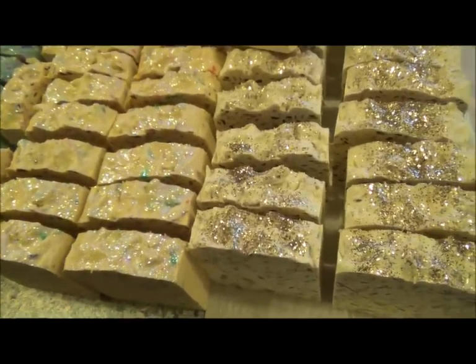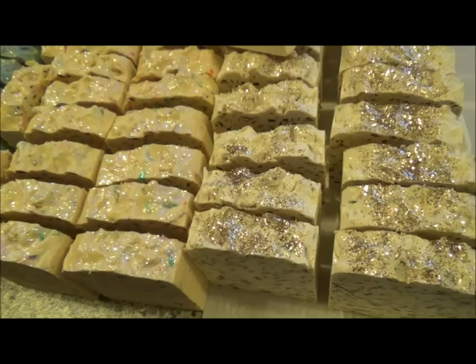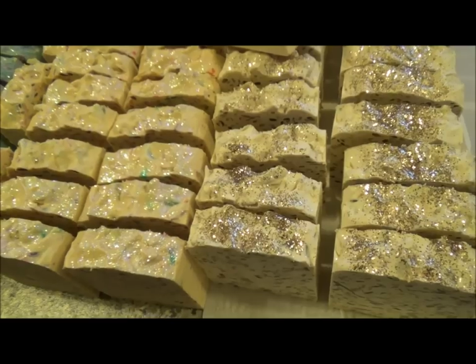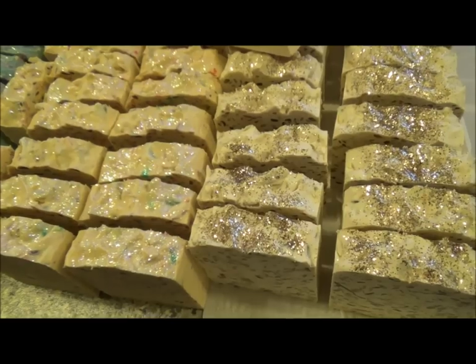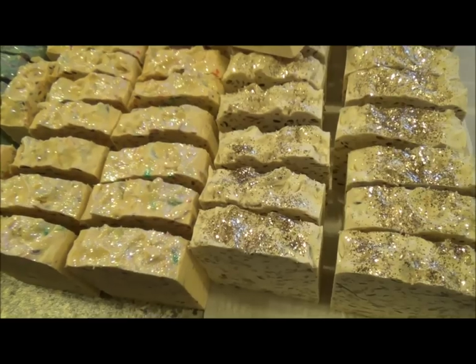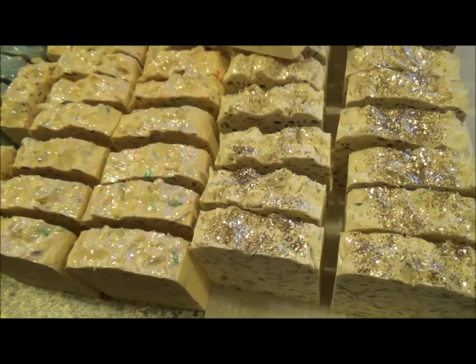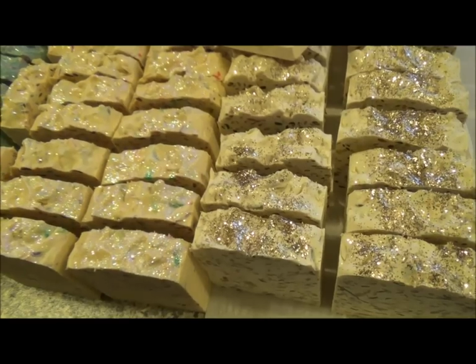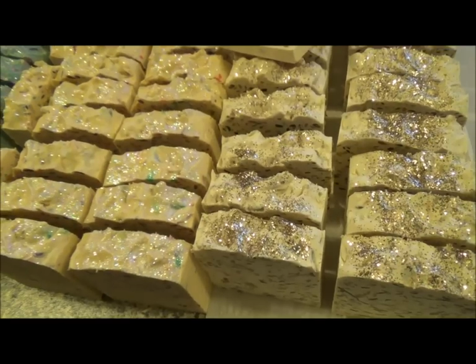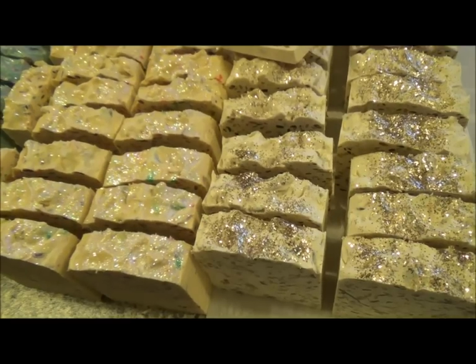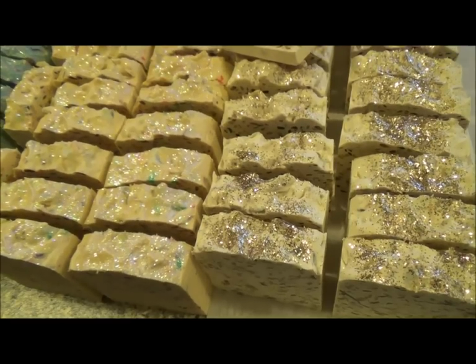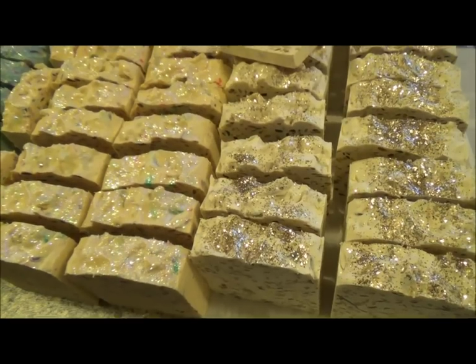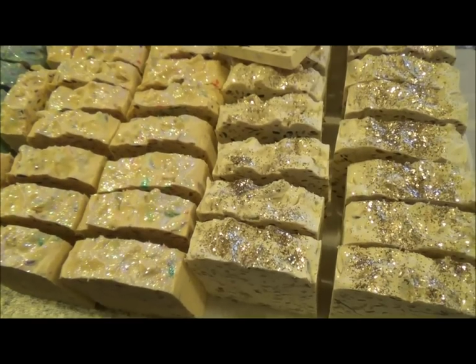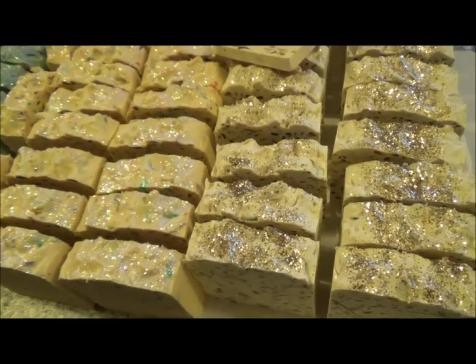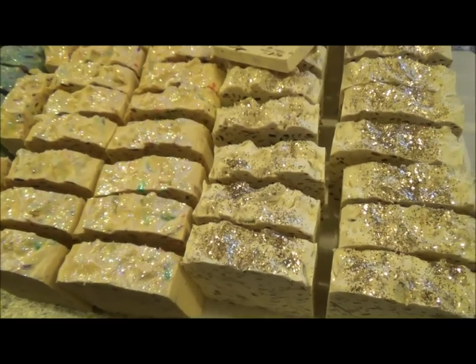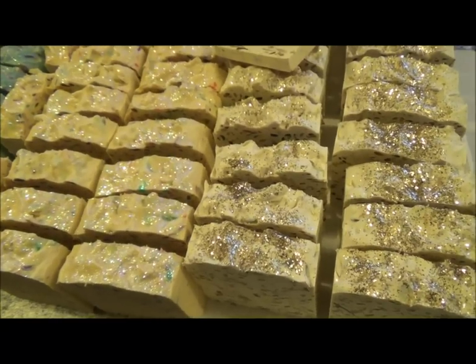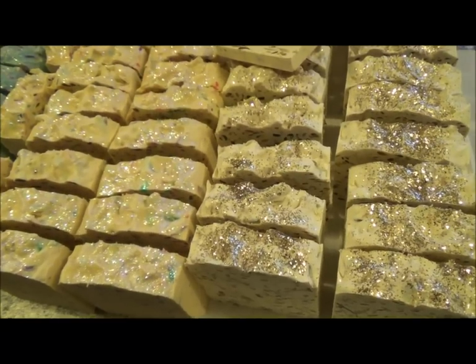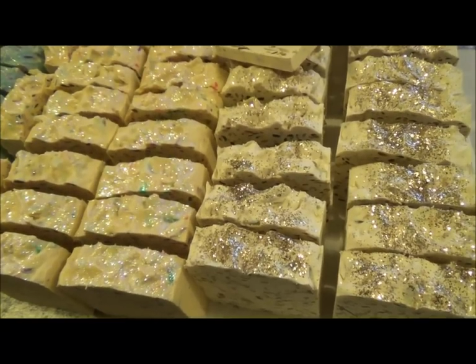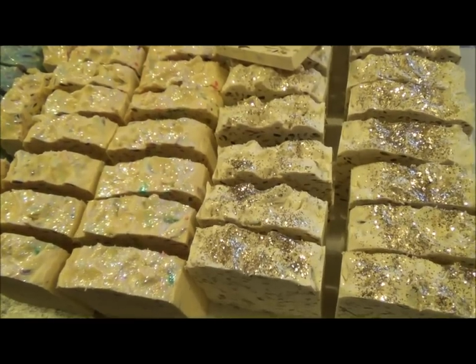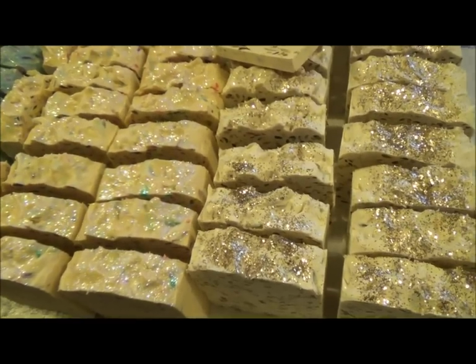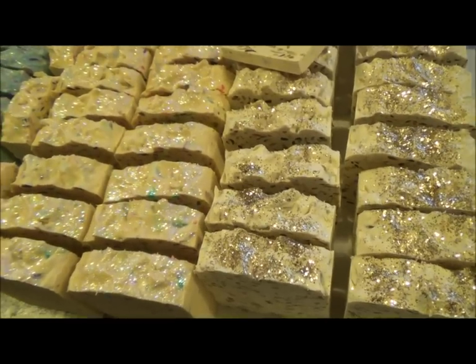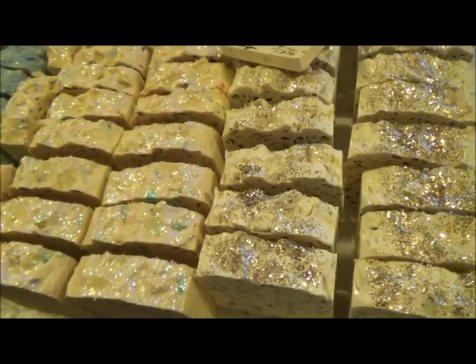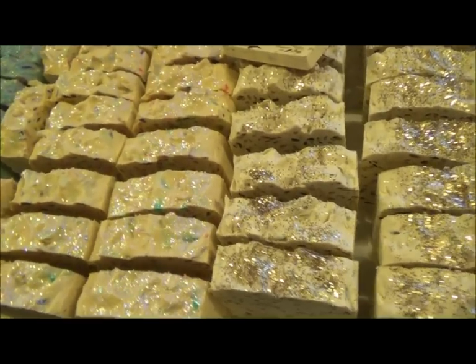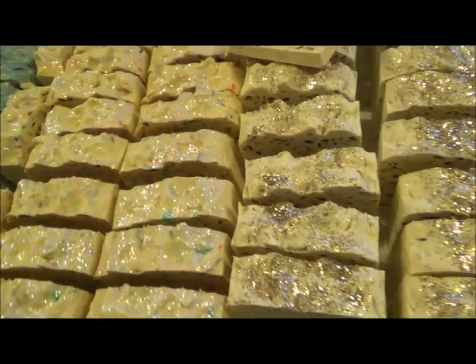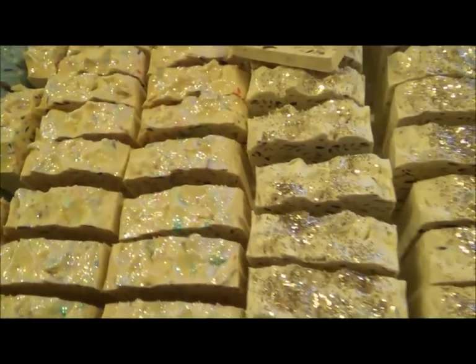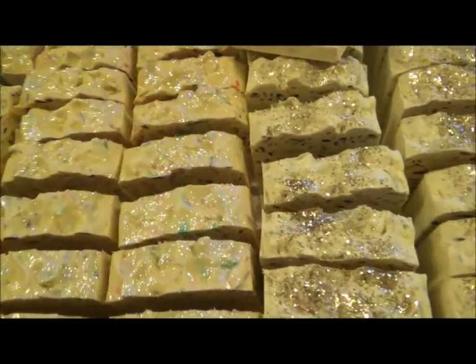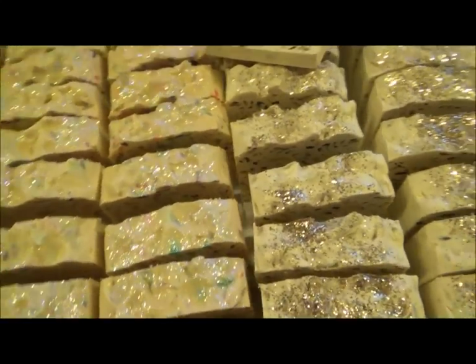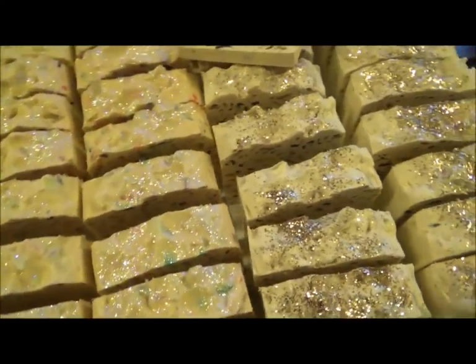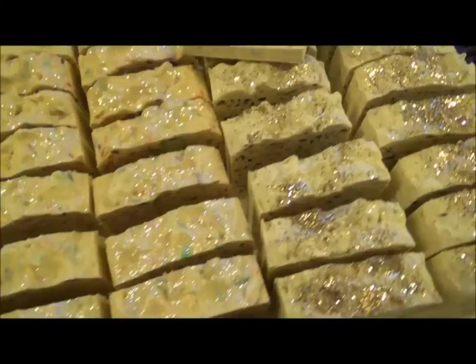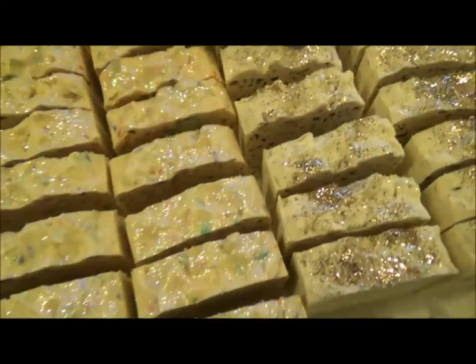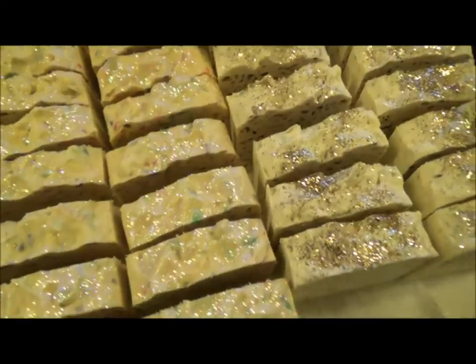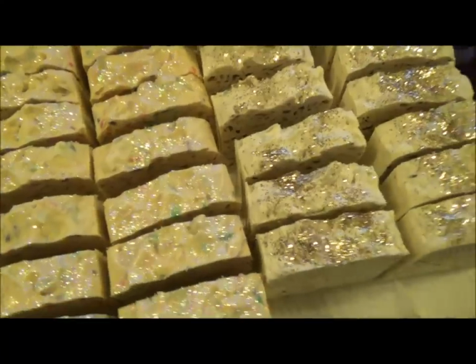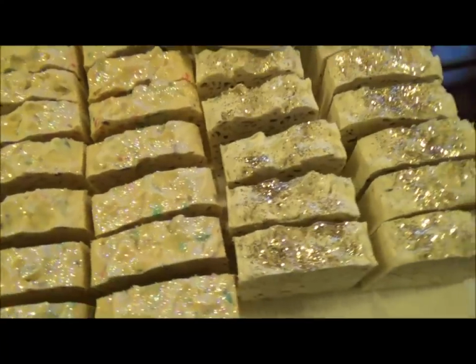How do you fit 50 candles on a cake? It's 40!